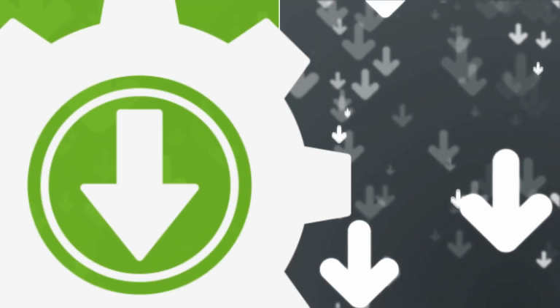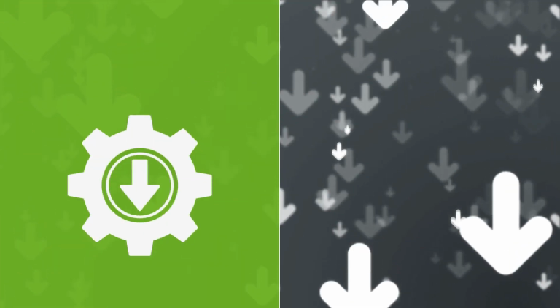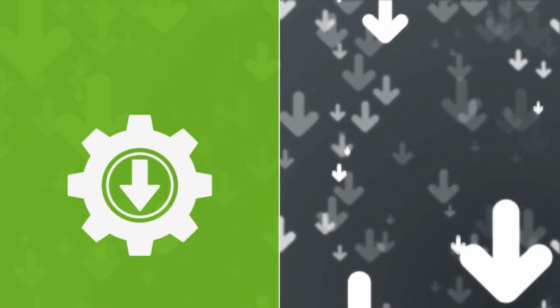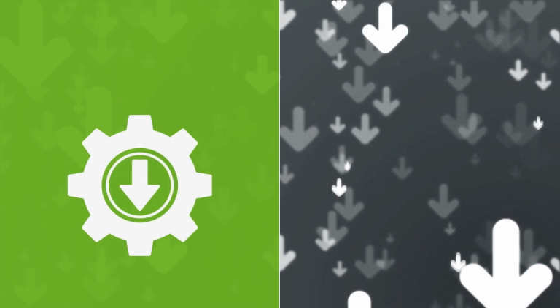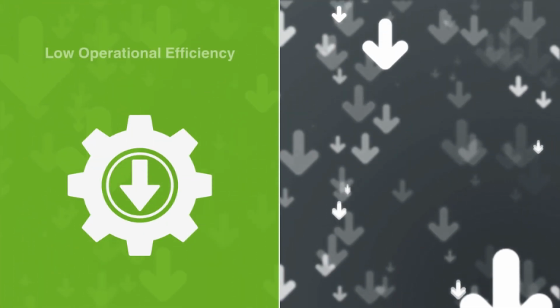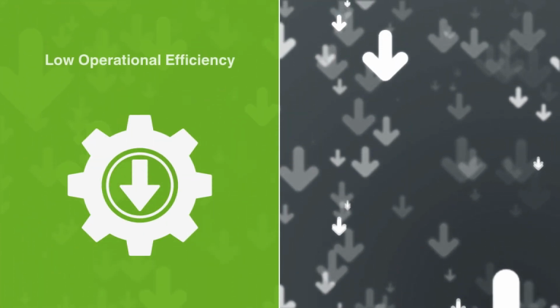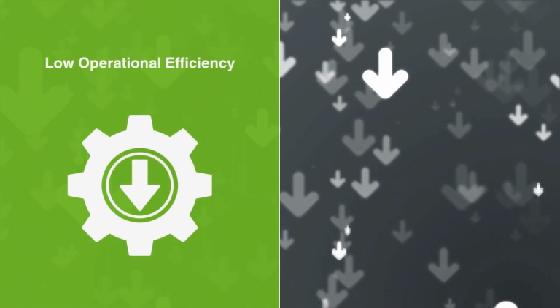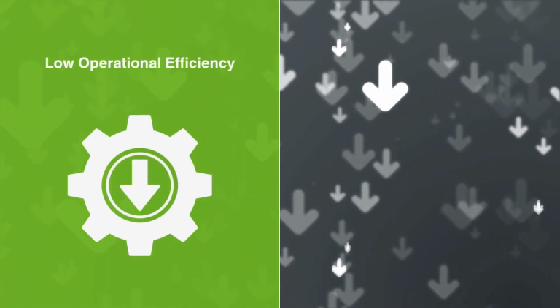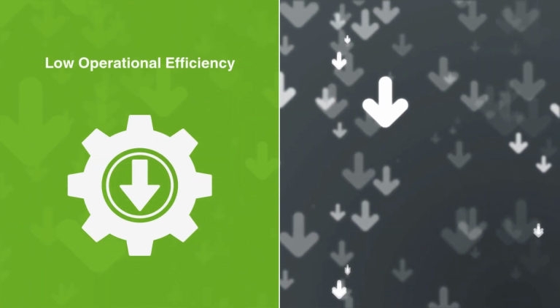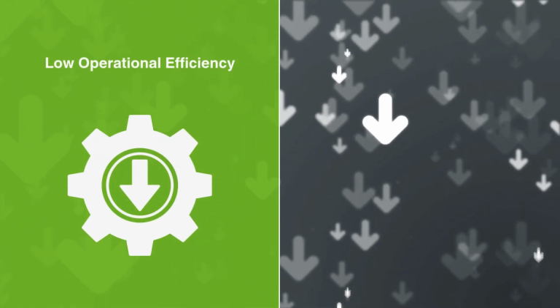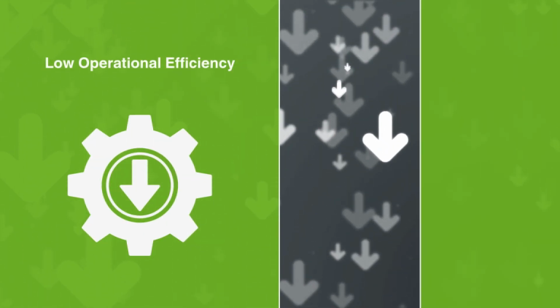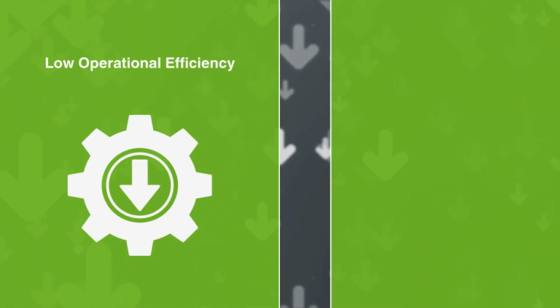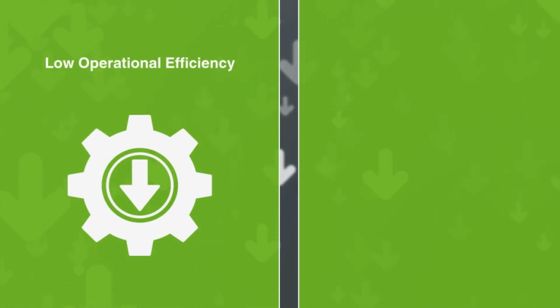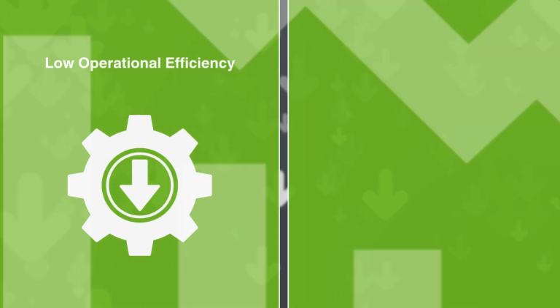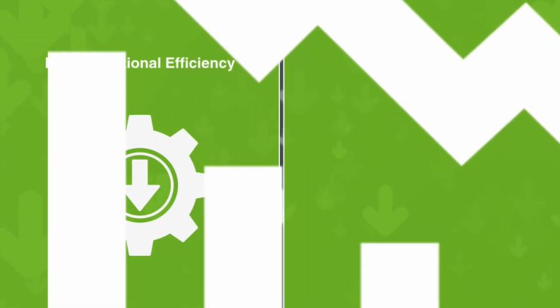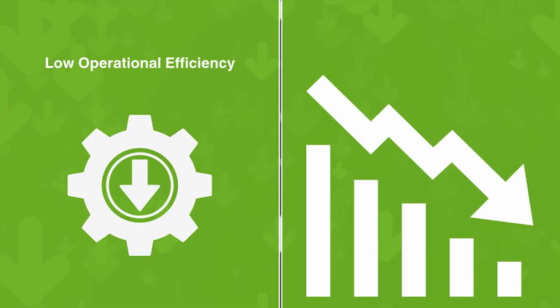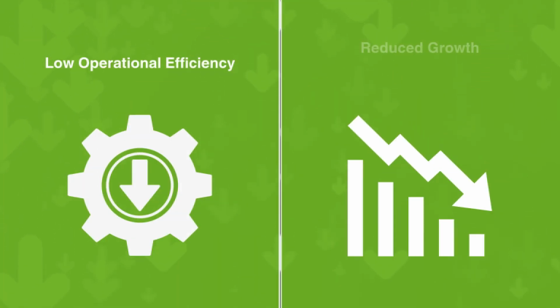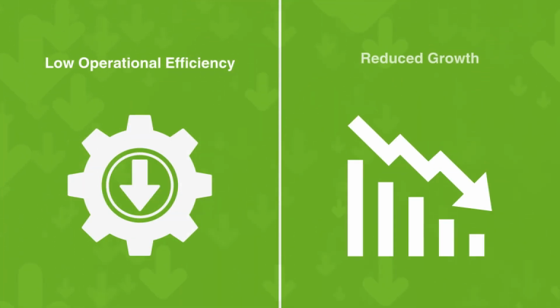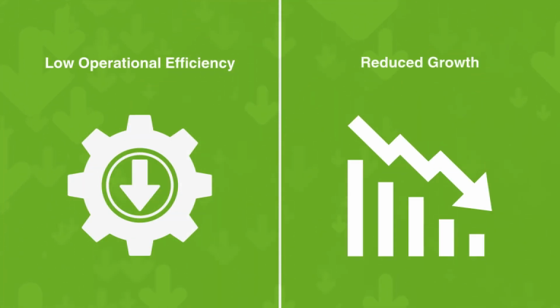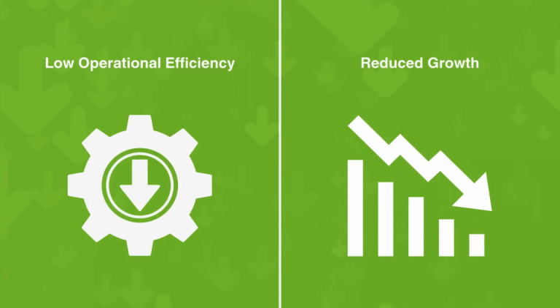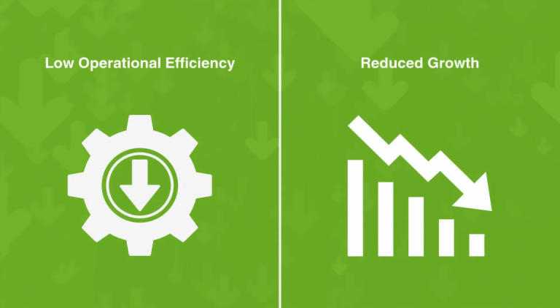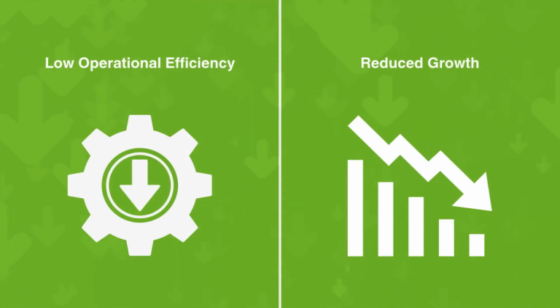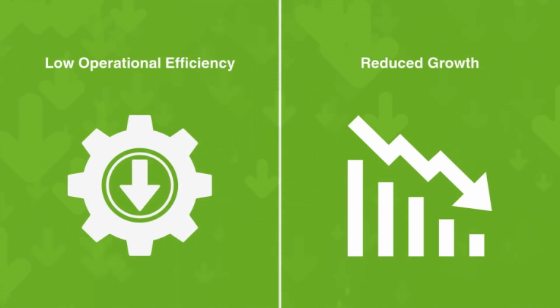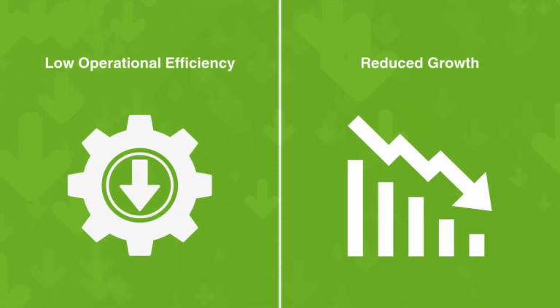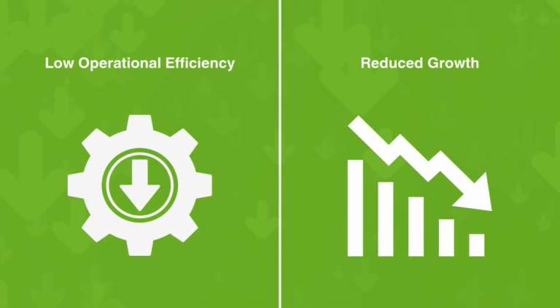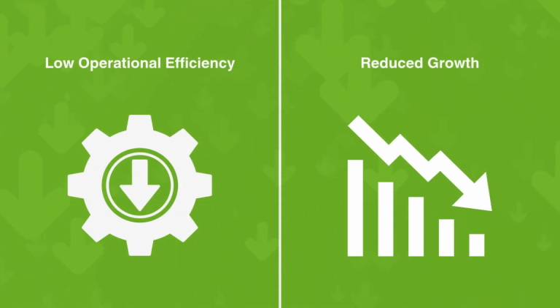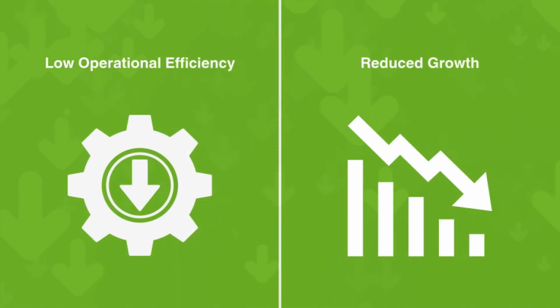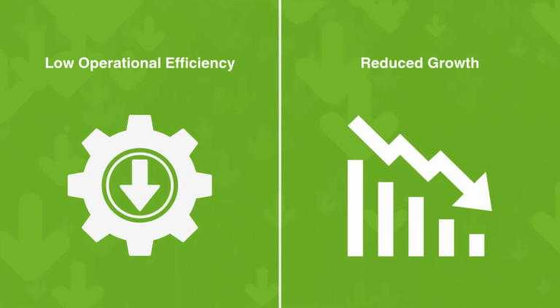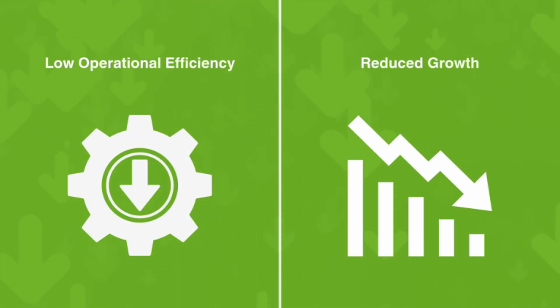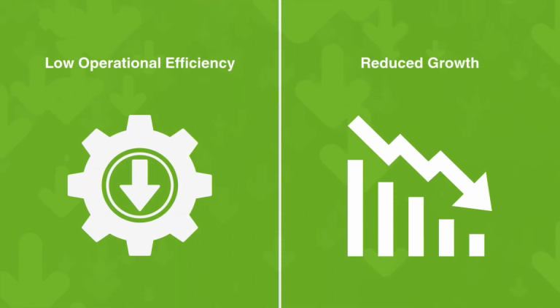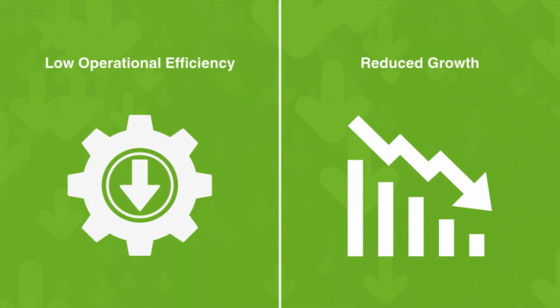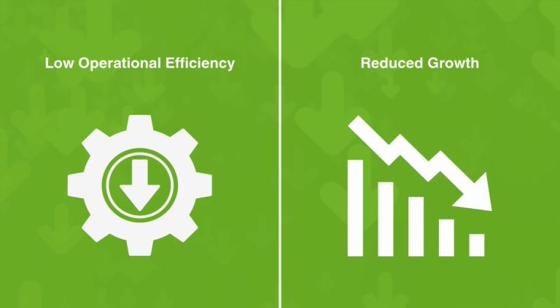Together, these issues reduce operational efficiency and hinder strategic growth.